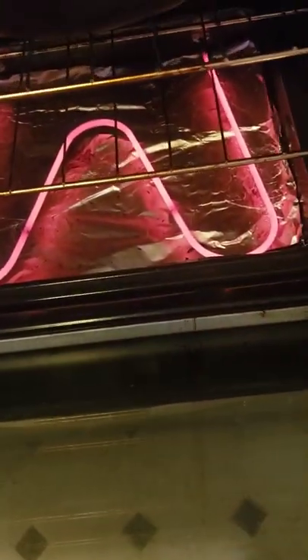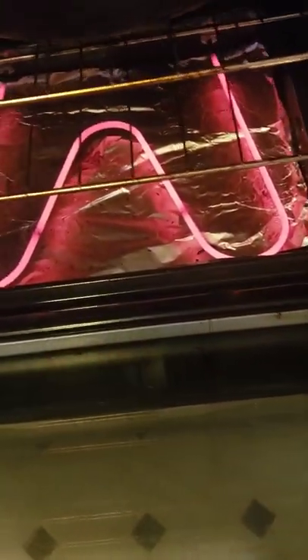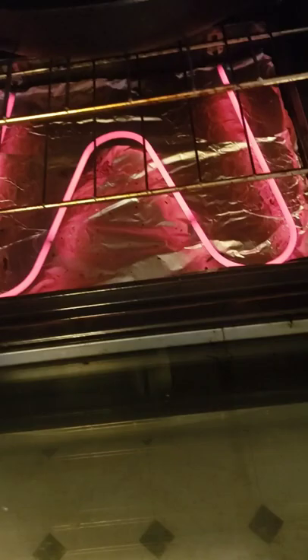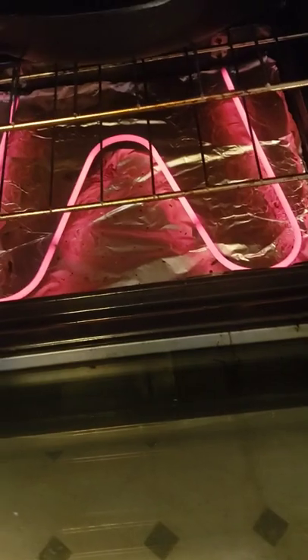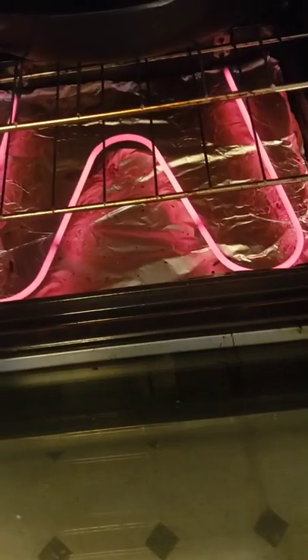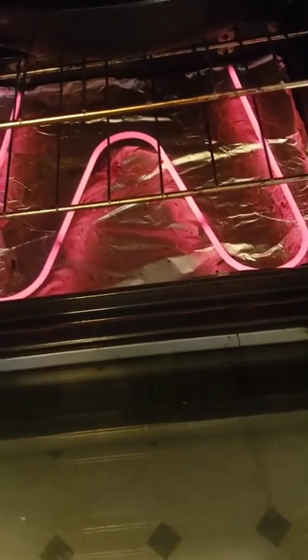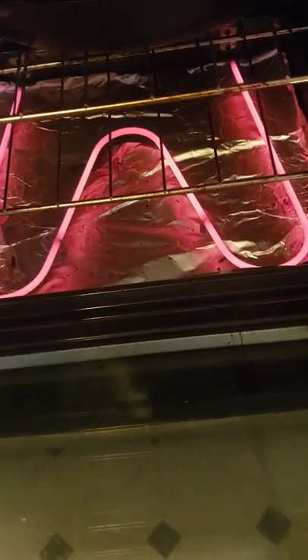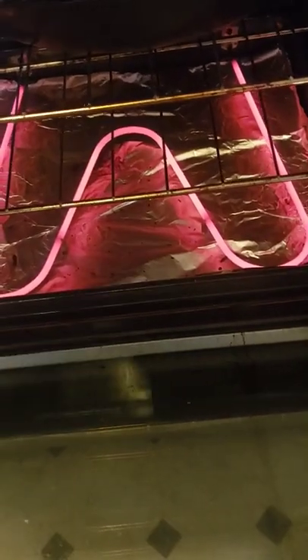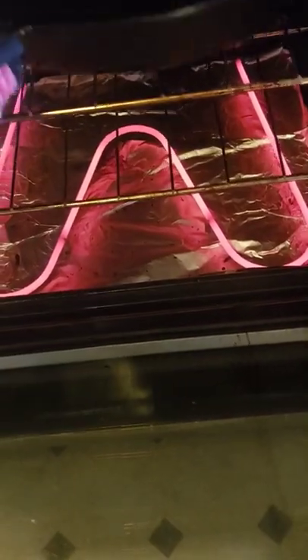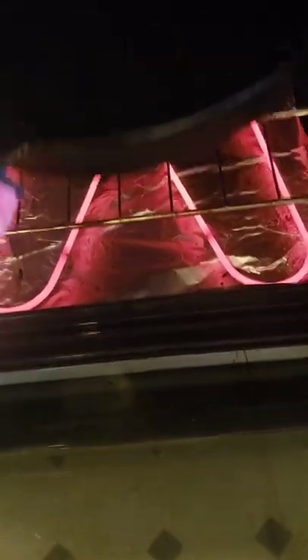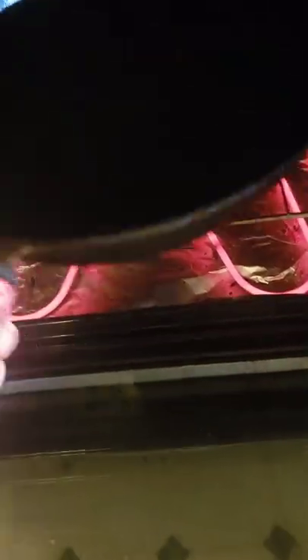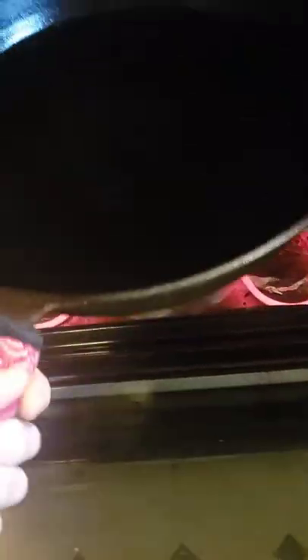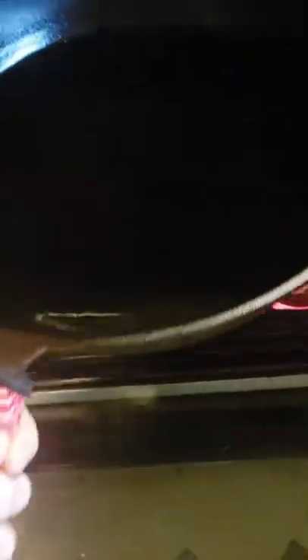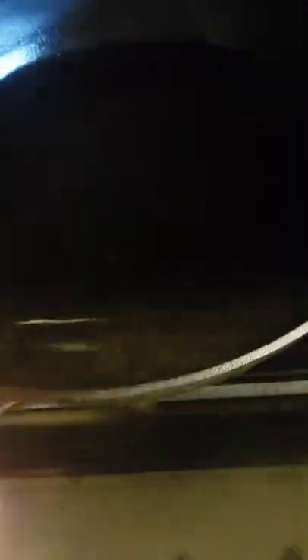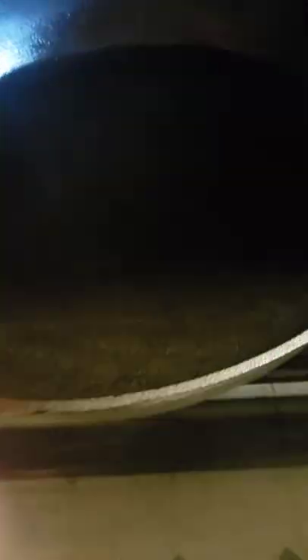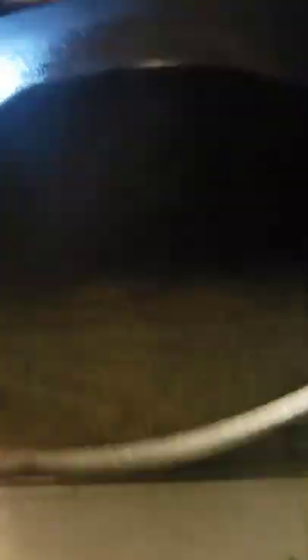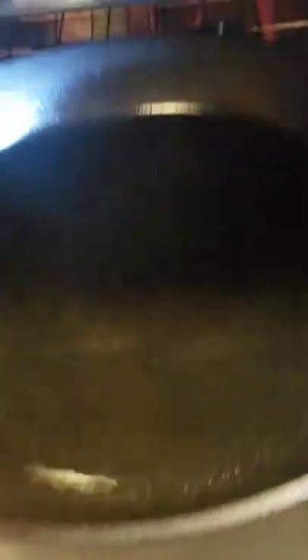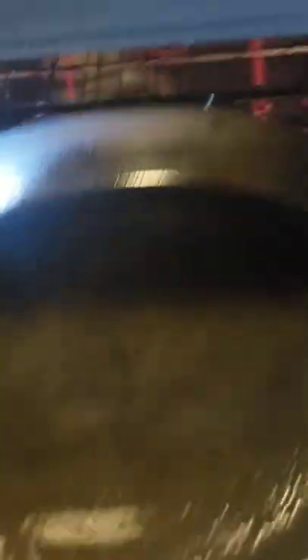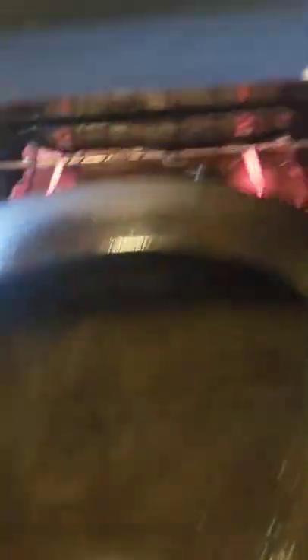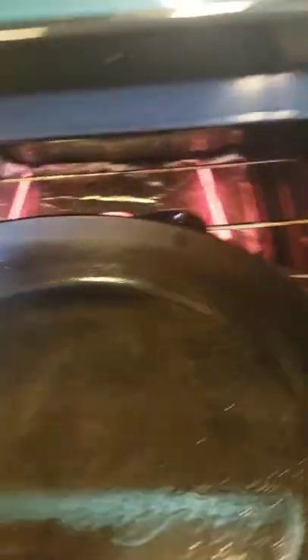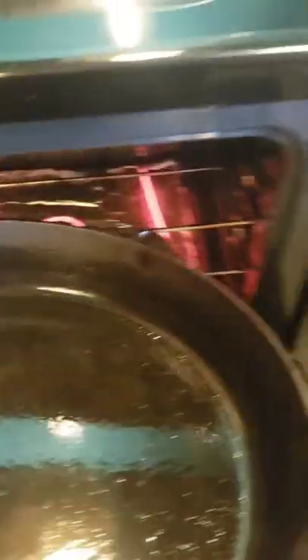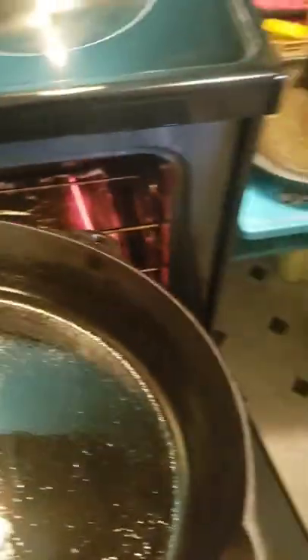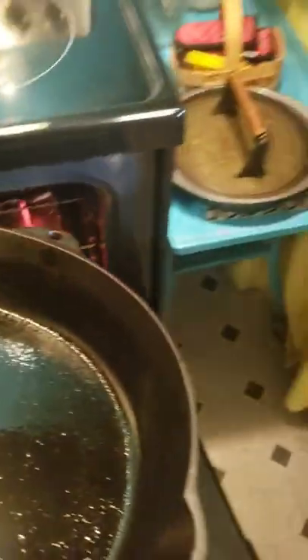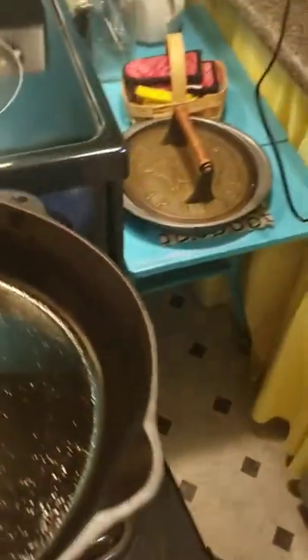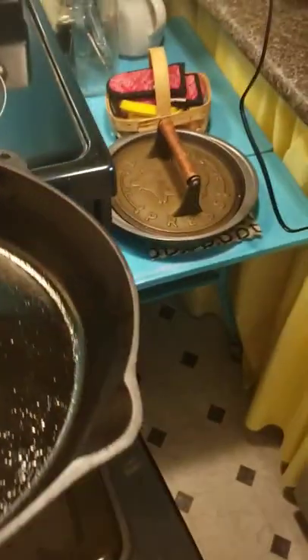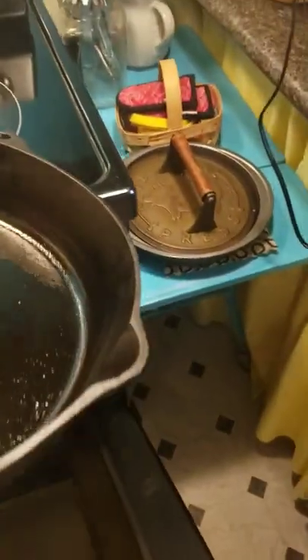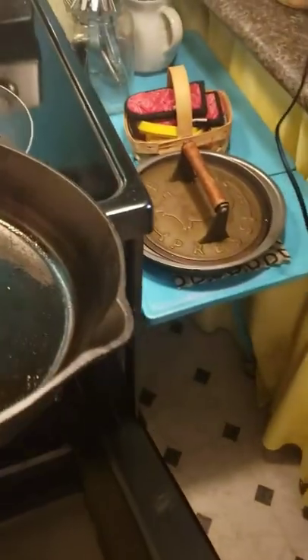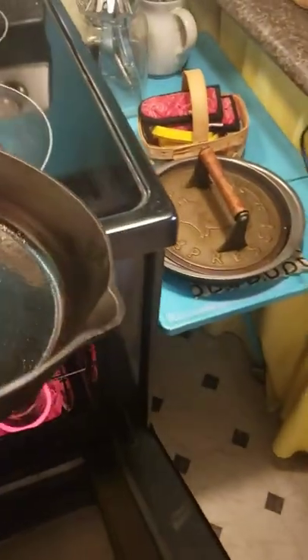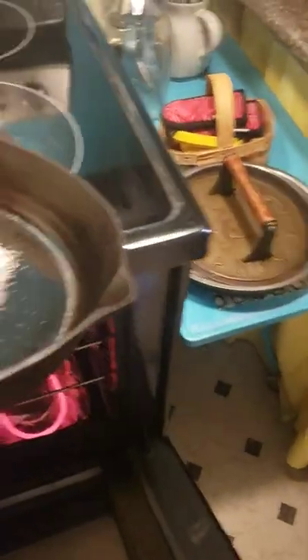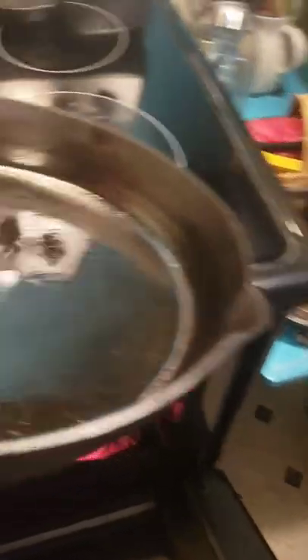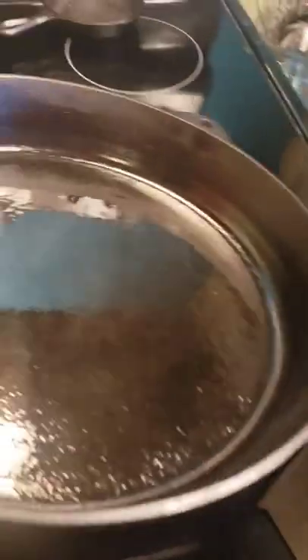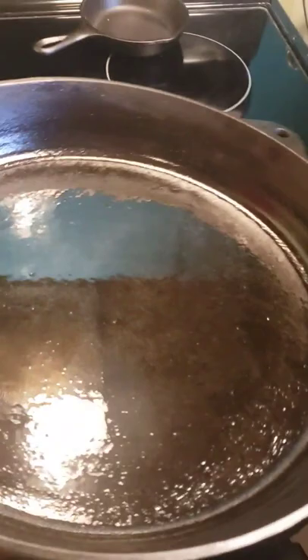While that is heating, I rinse off my chicken thighs and pat them dry. I'm using chicken thighs with the bone in.